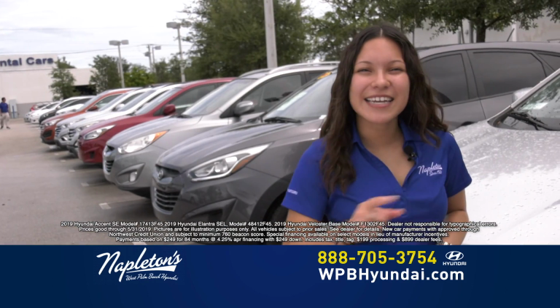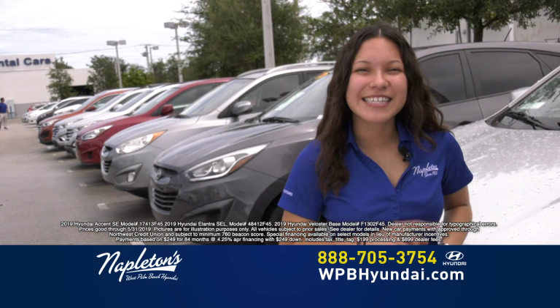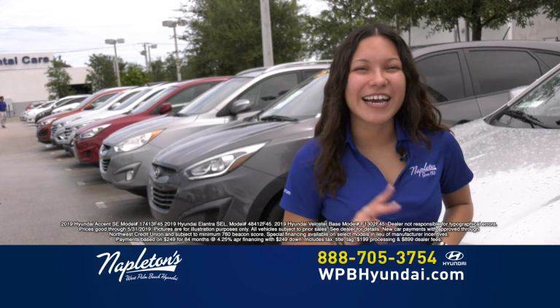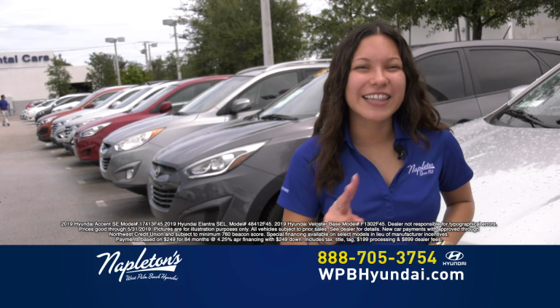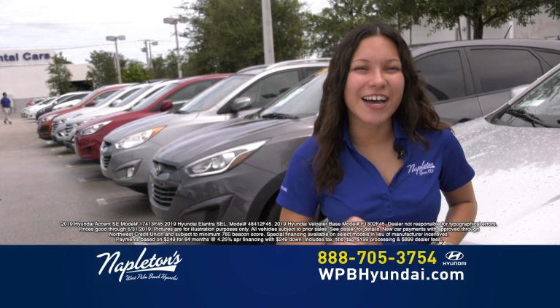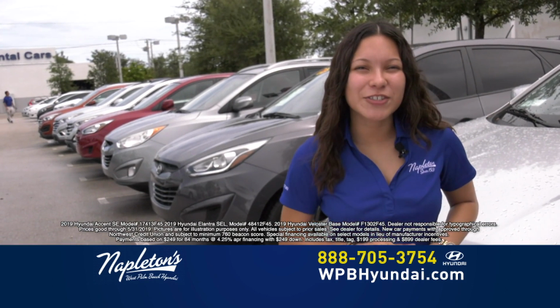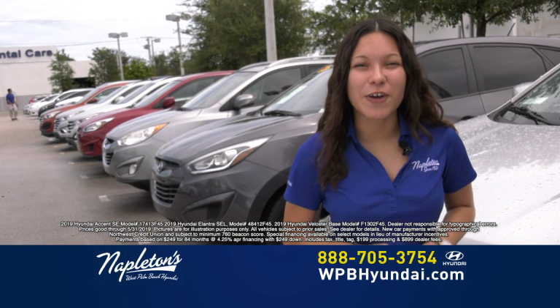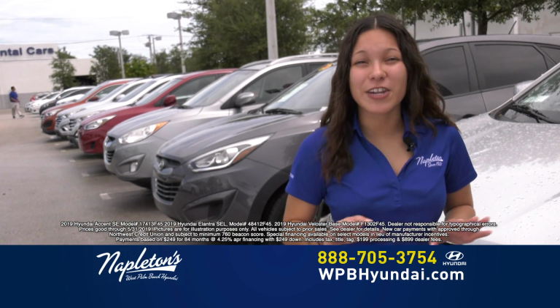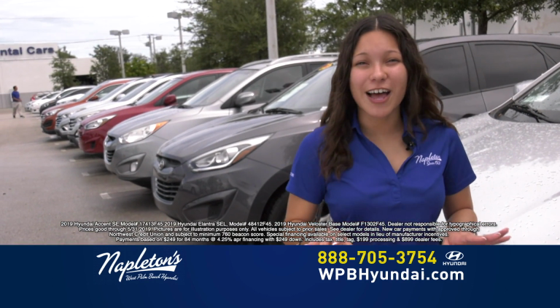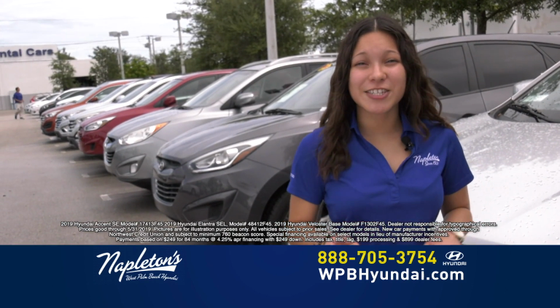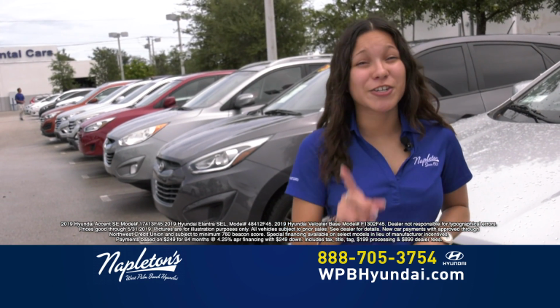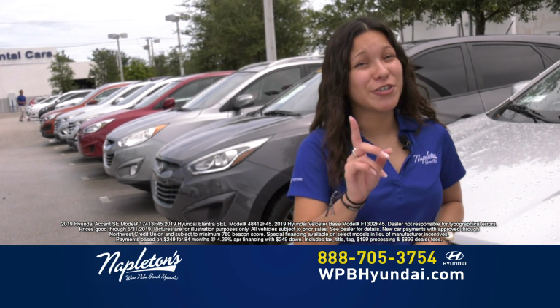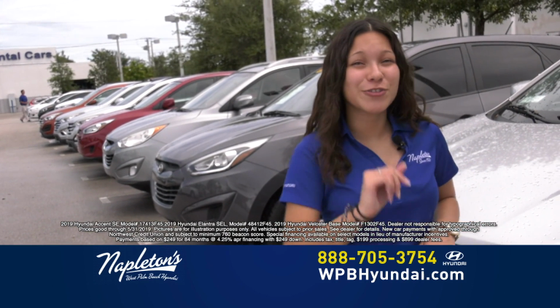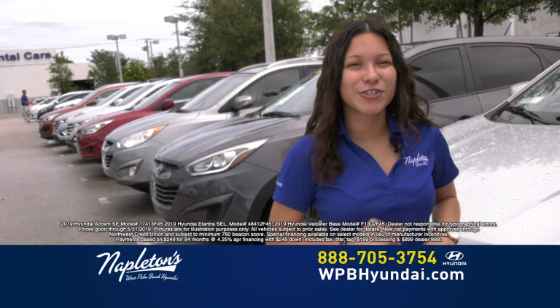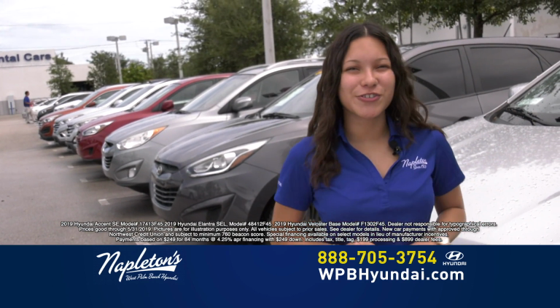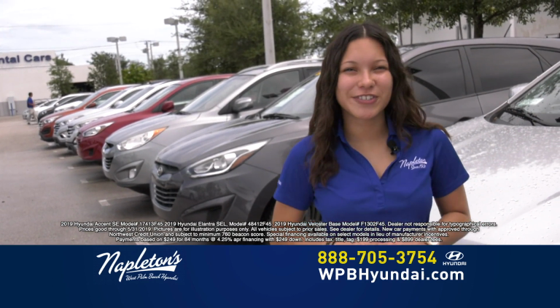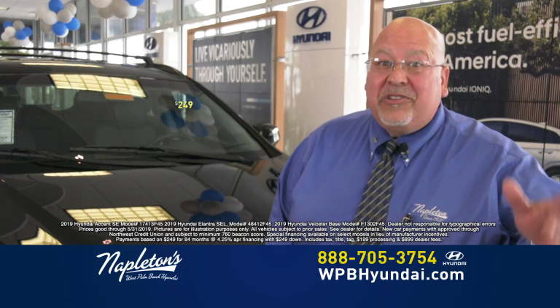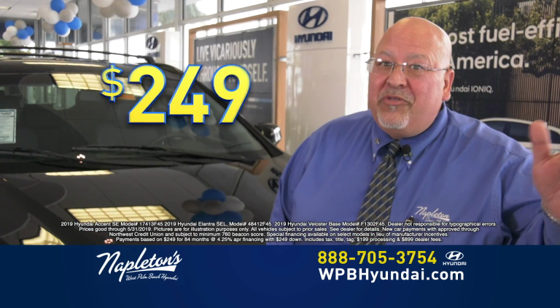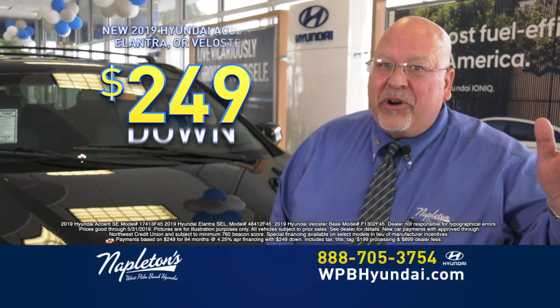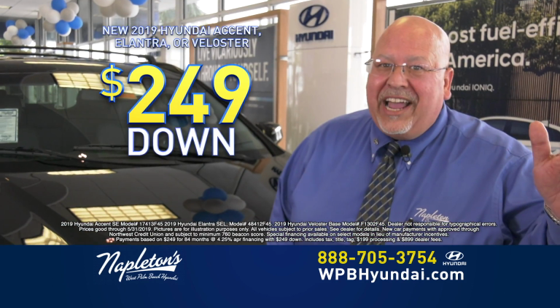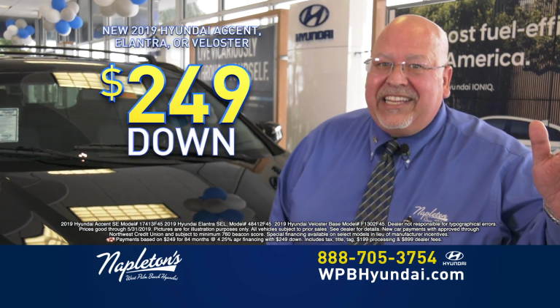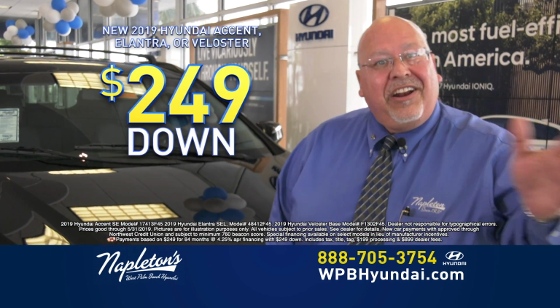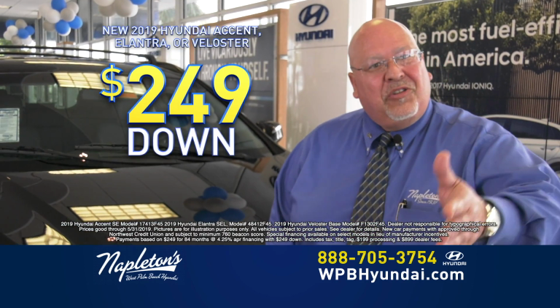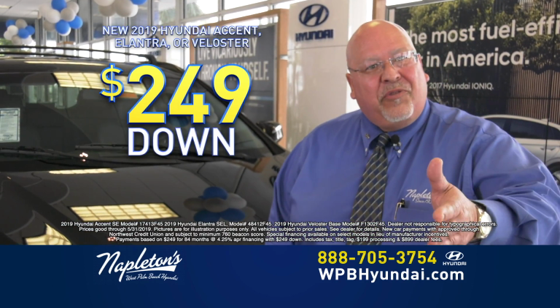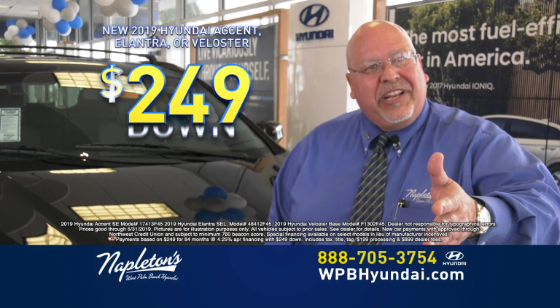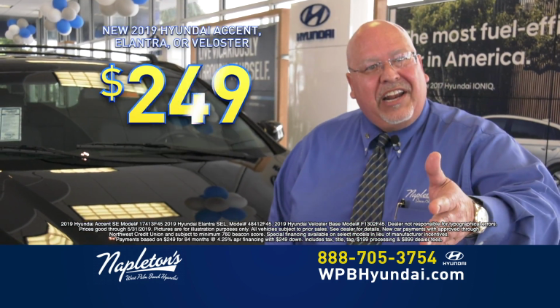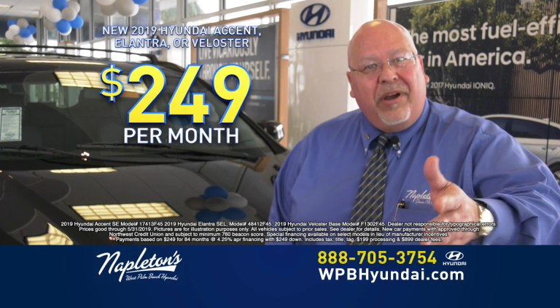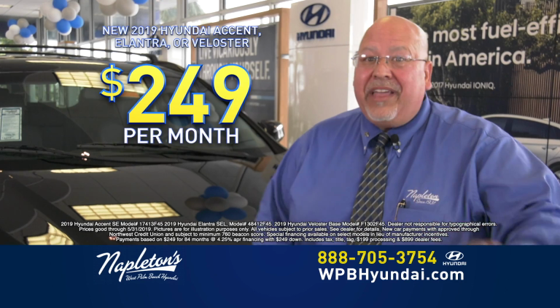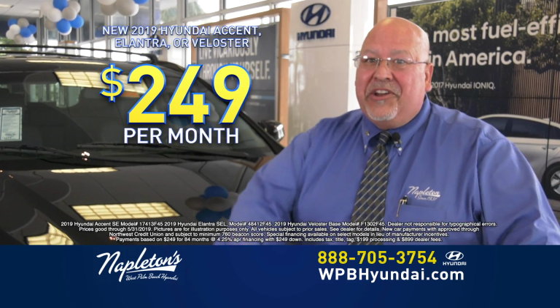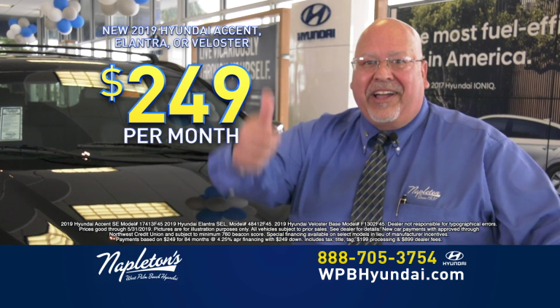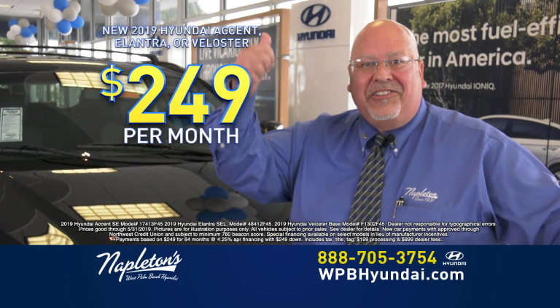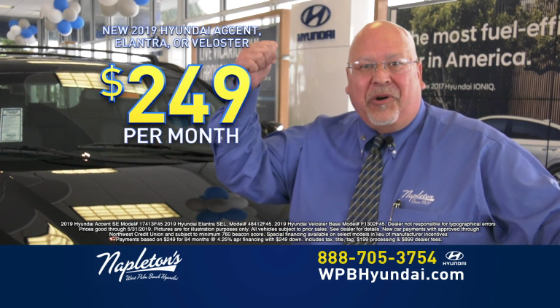Accent, Elantra, Veloster — you choose. $249 down and $249 a month, and you're out the door.